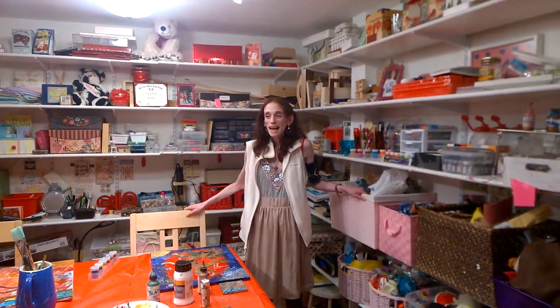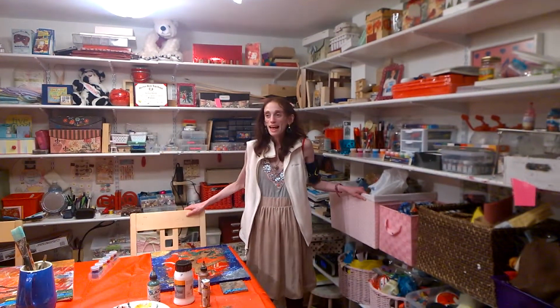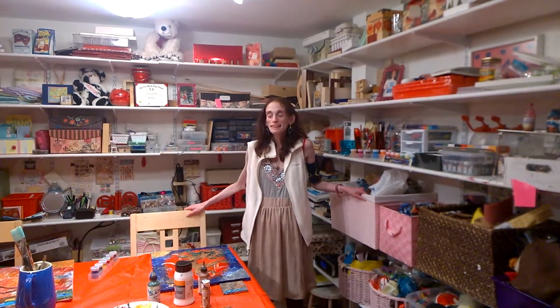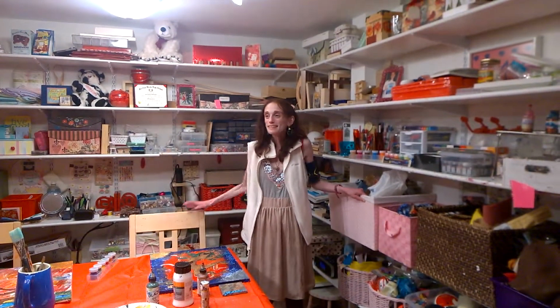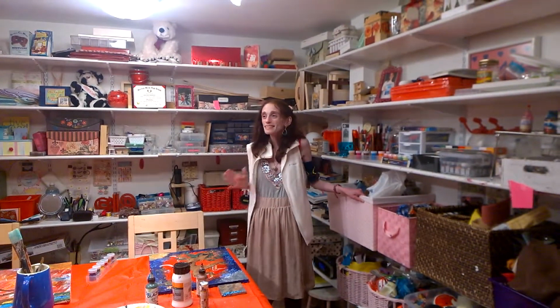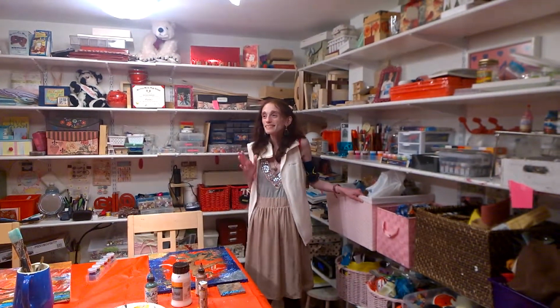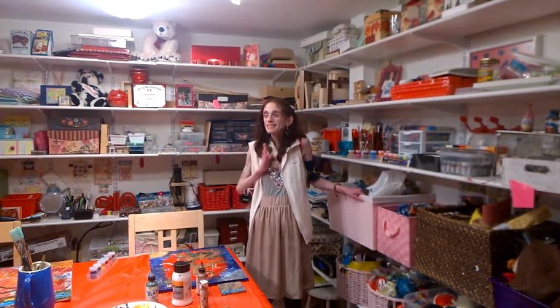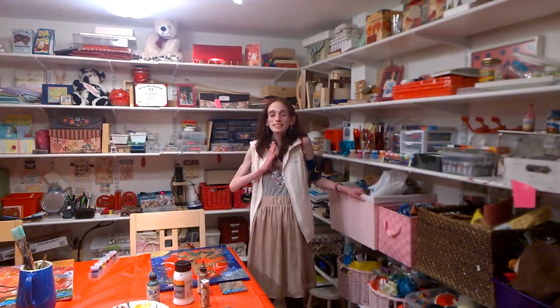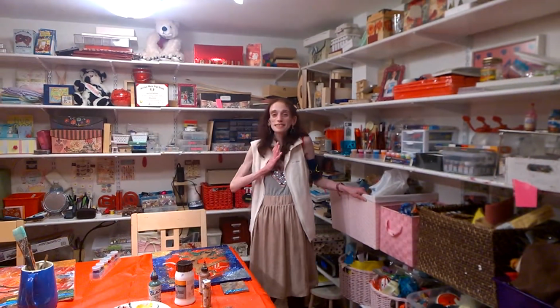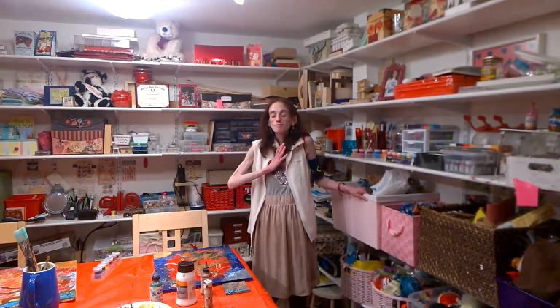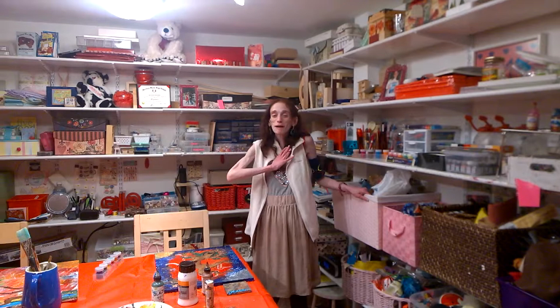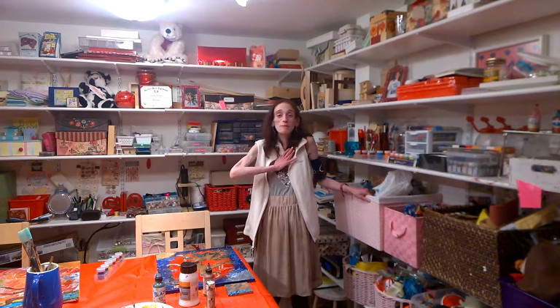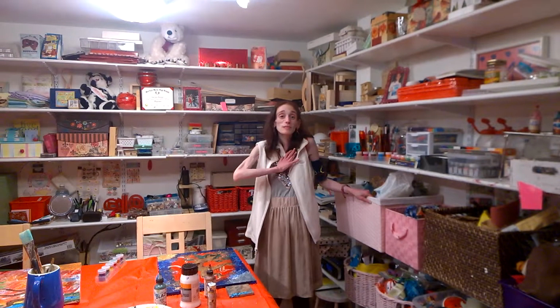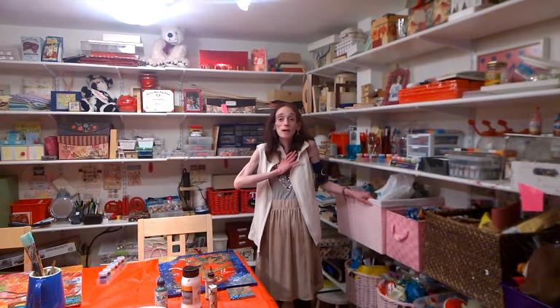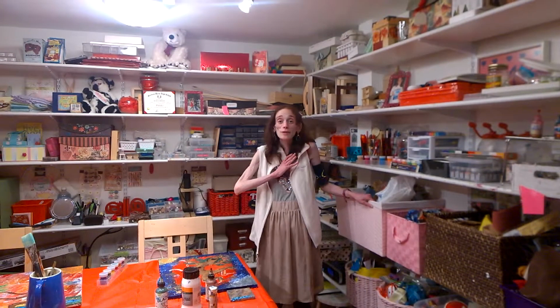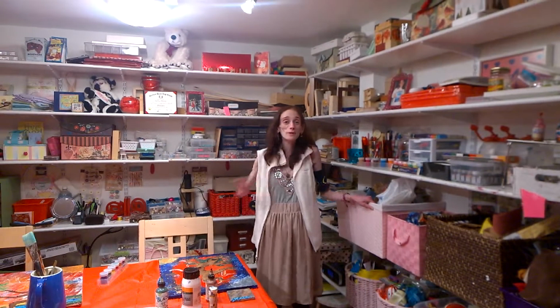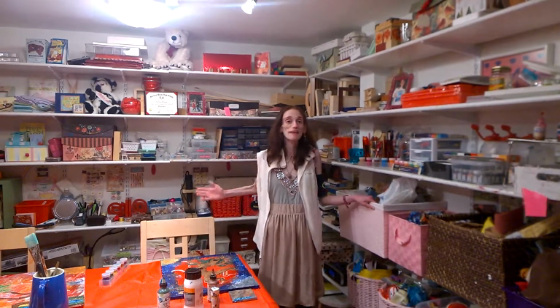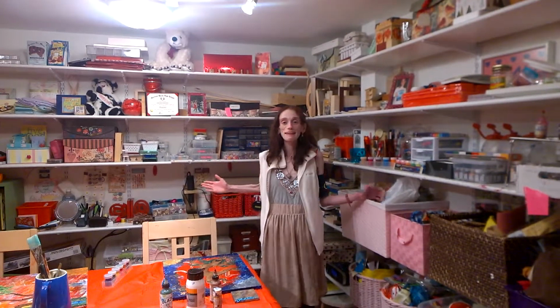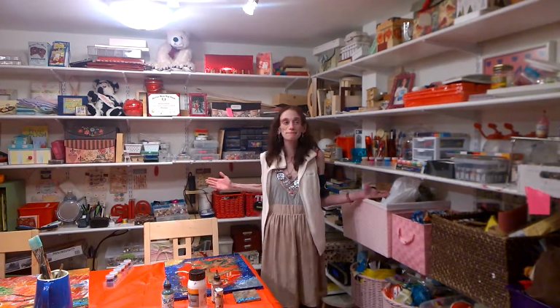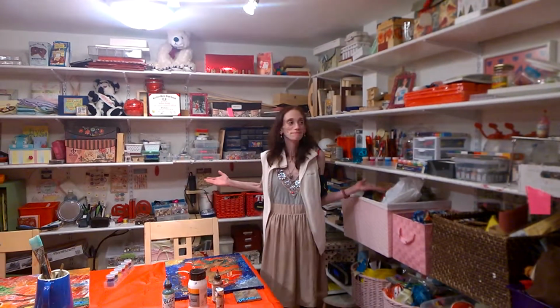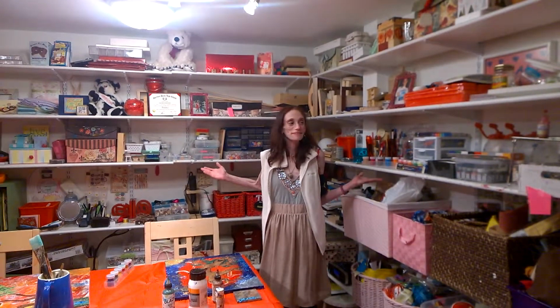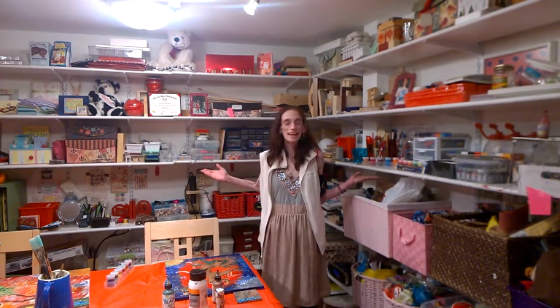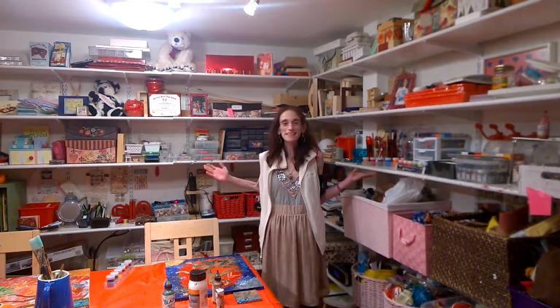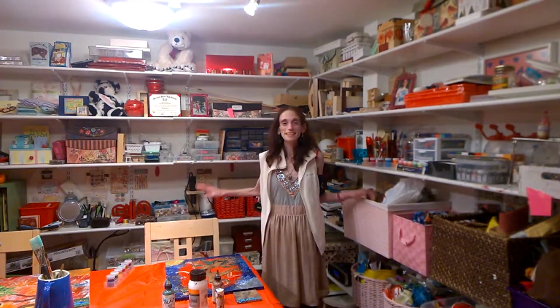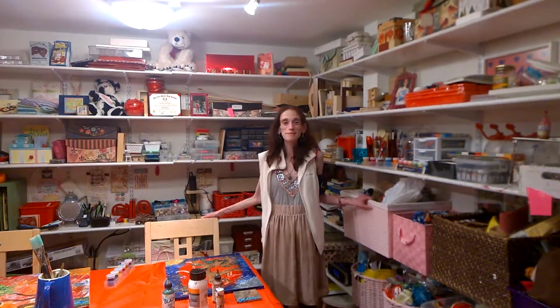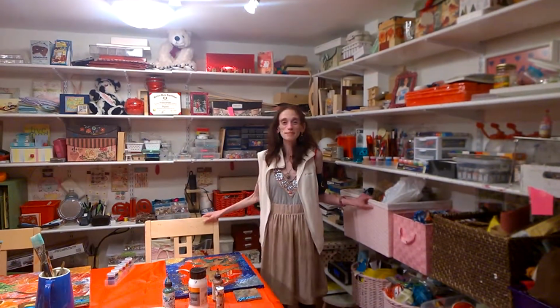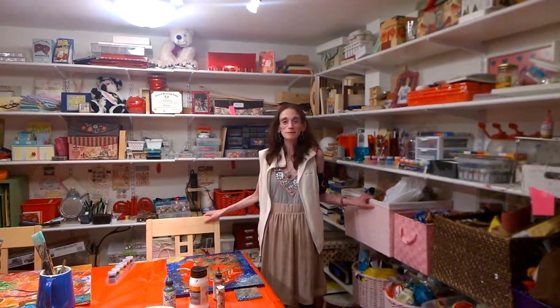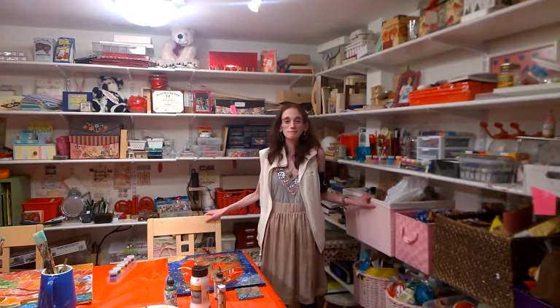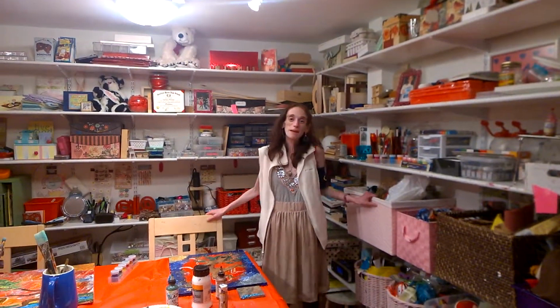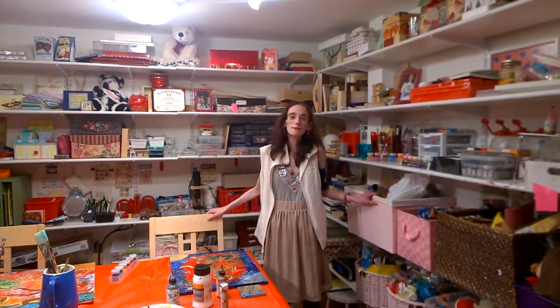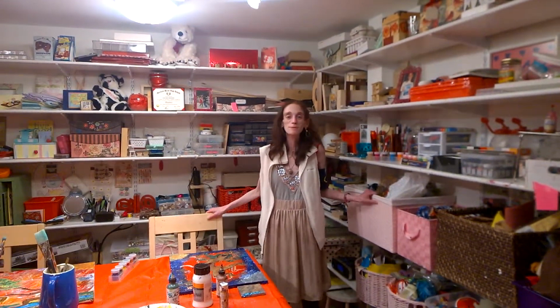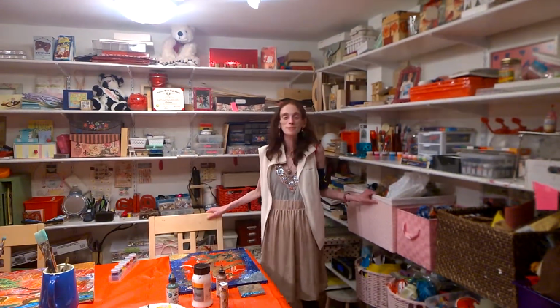This is just my place where I create and anything is possible. I make the rules.